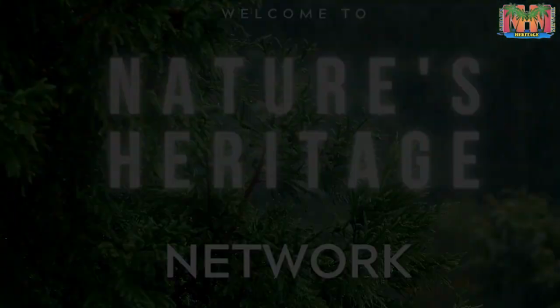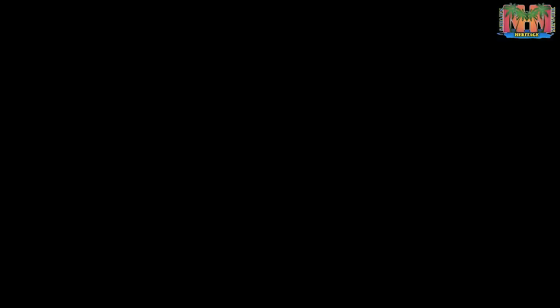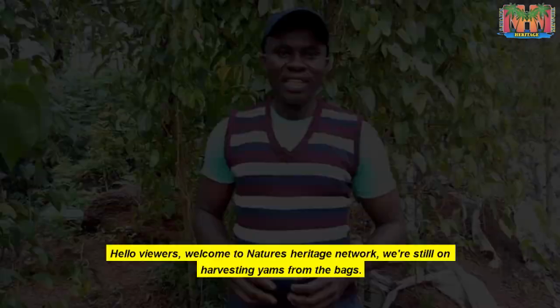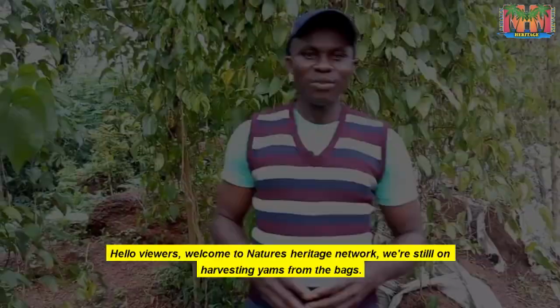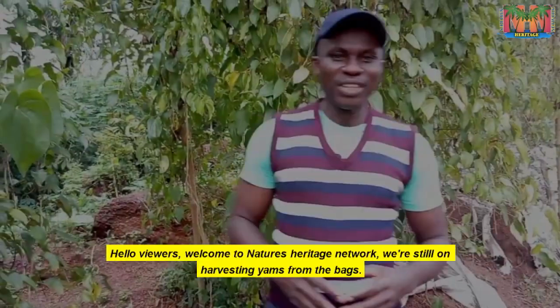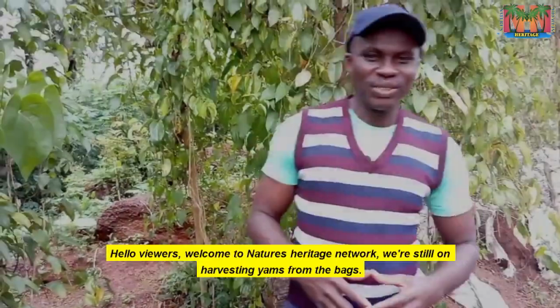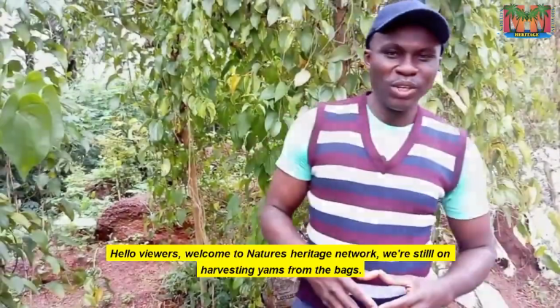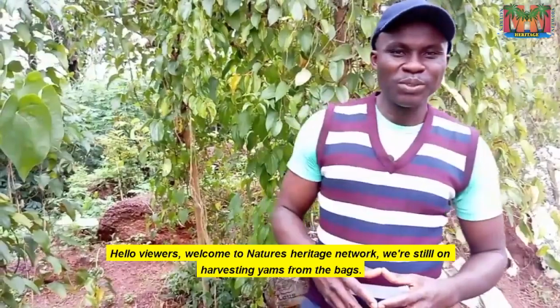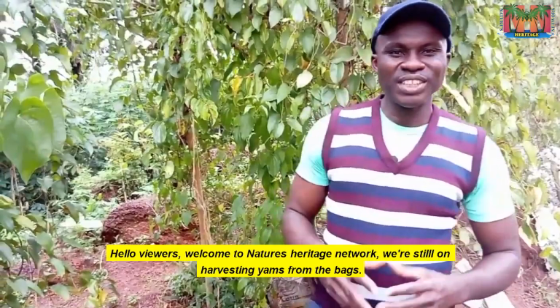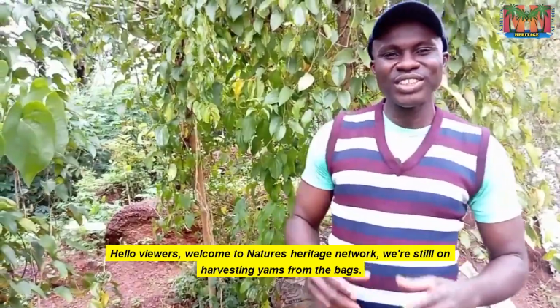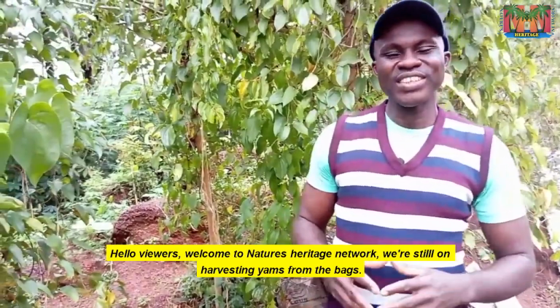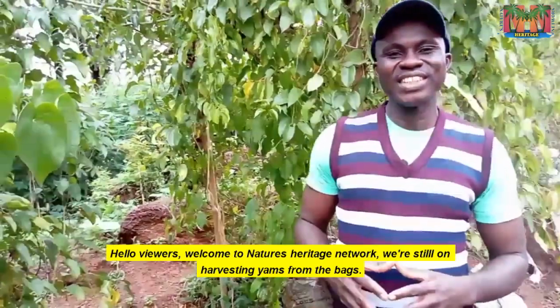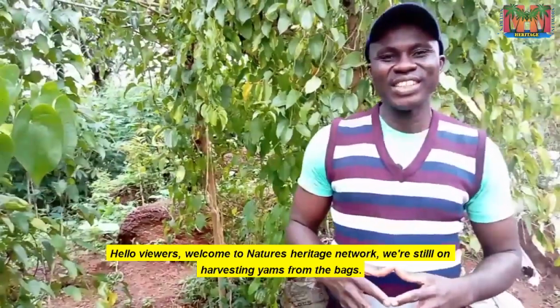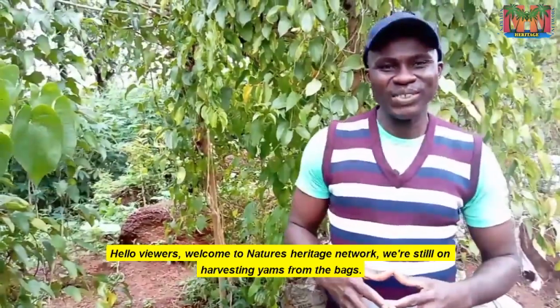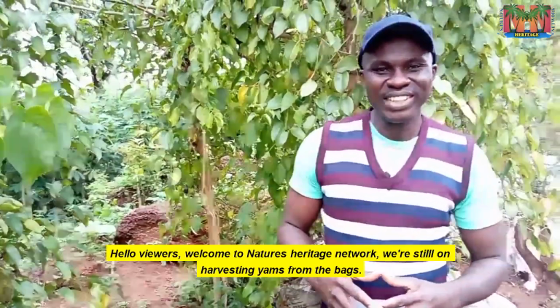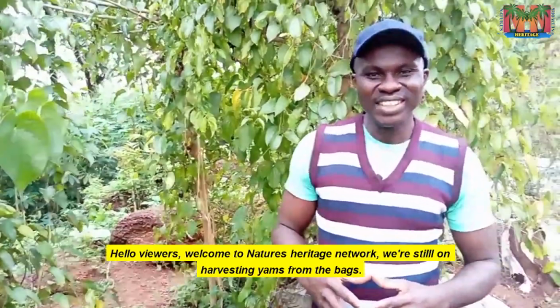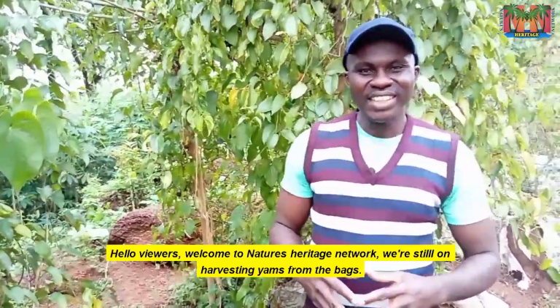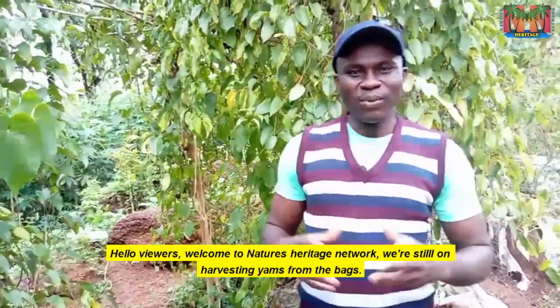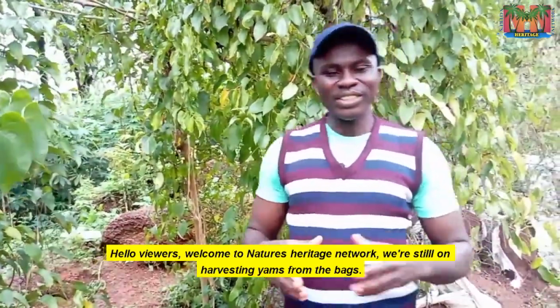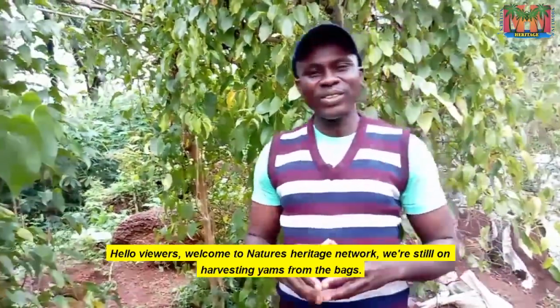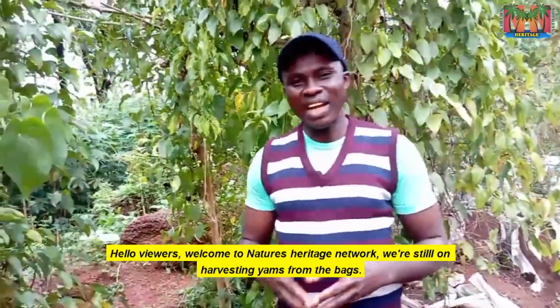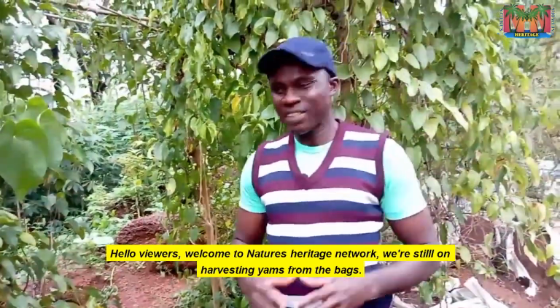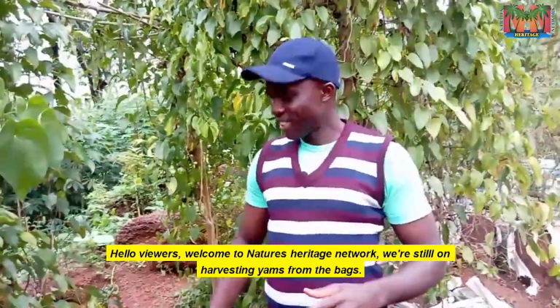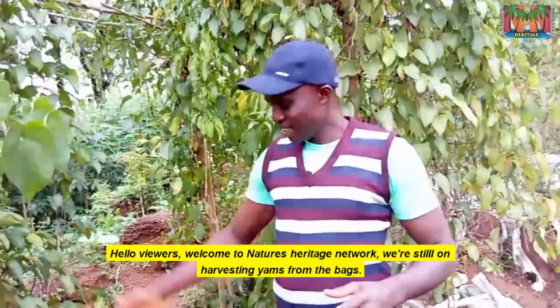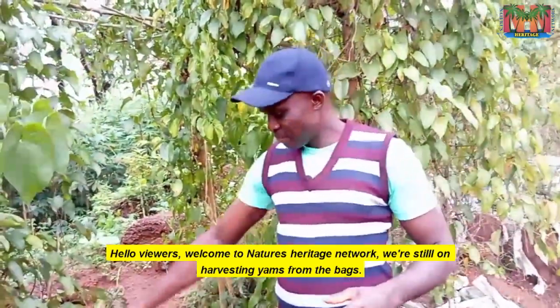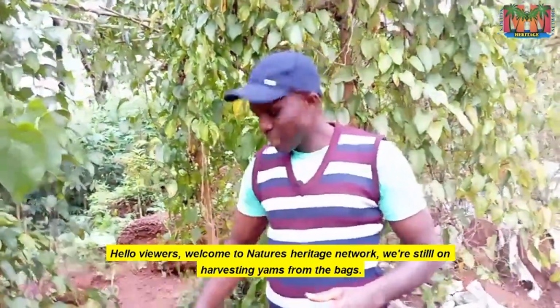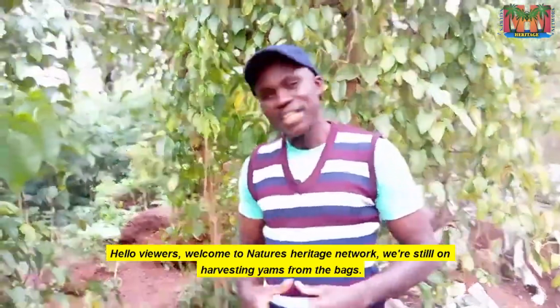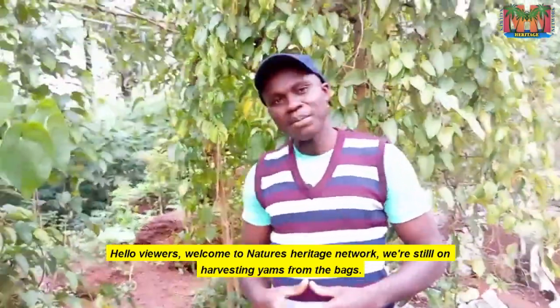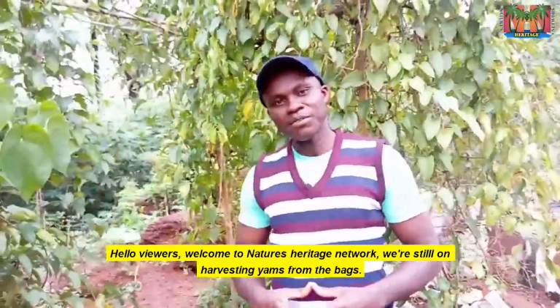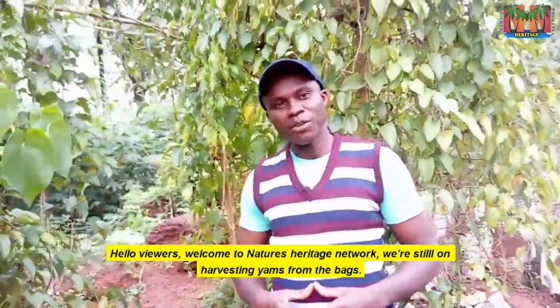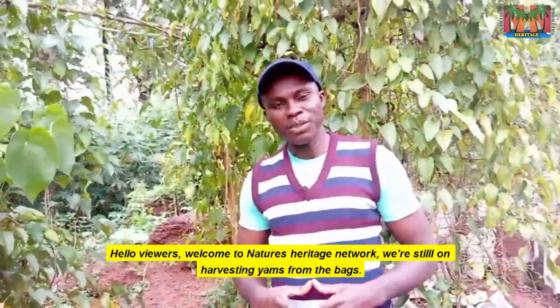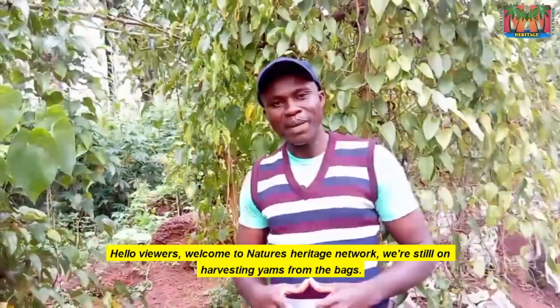Hello viewers, welcome to Nature's Heritage Network. We are still on harvesting yams from the bags.